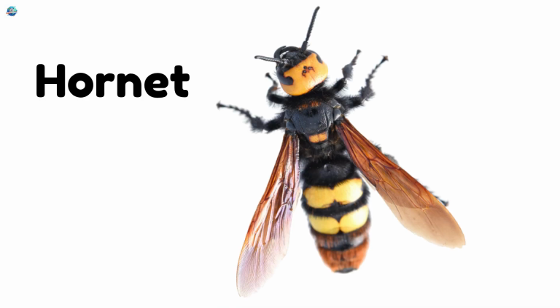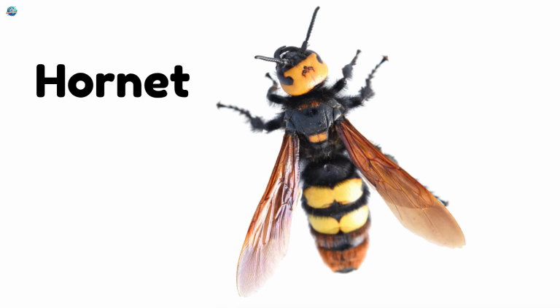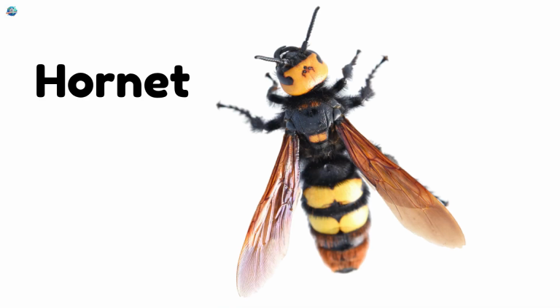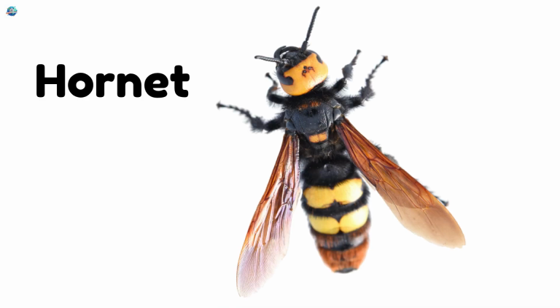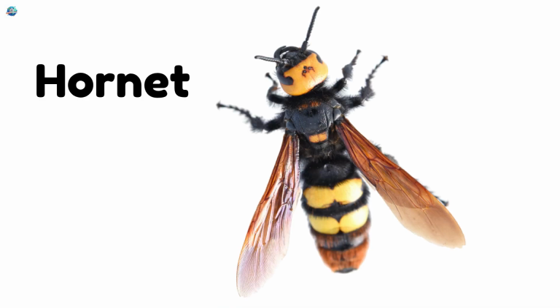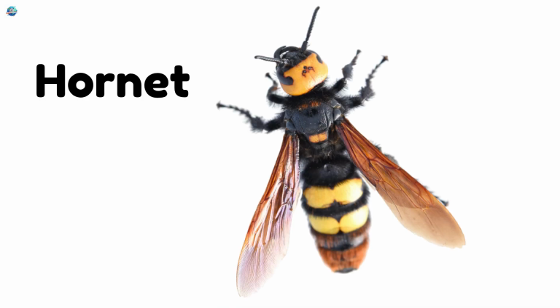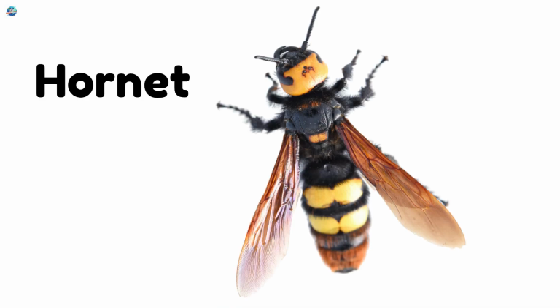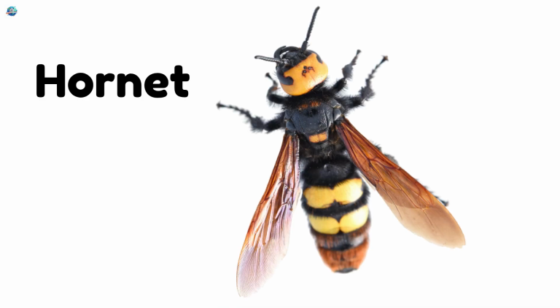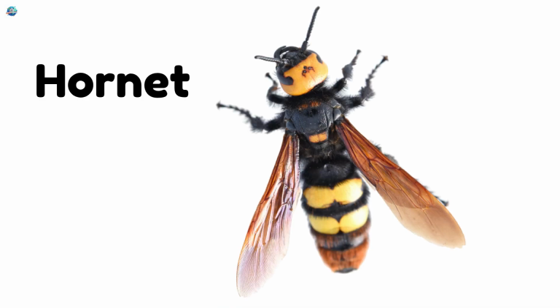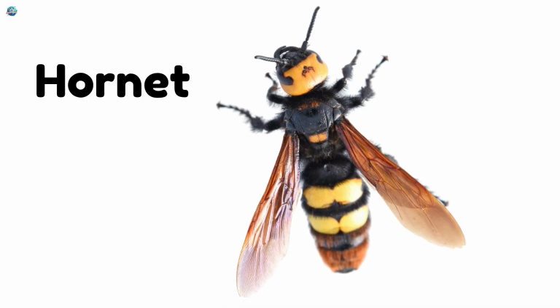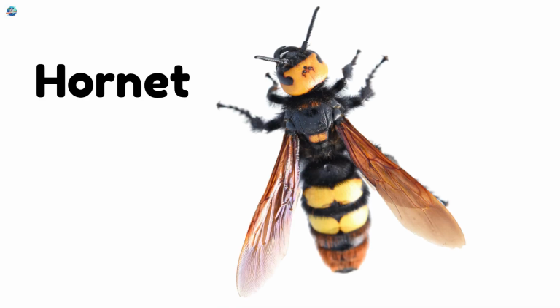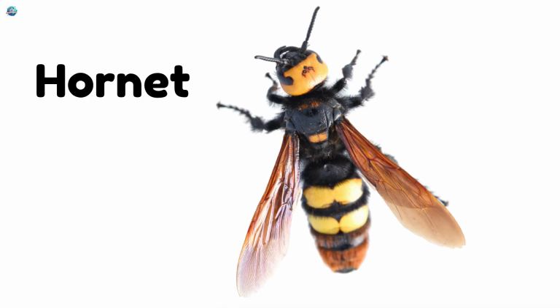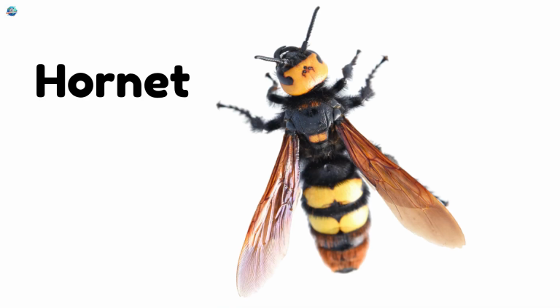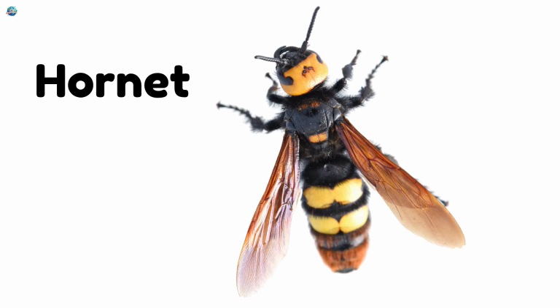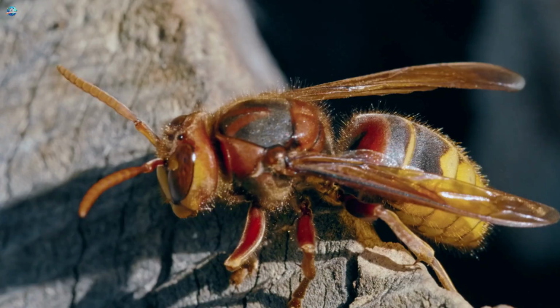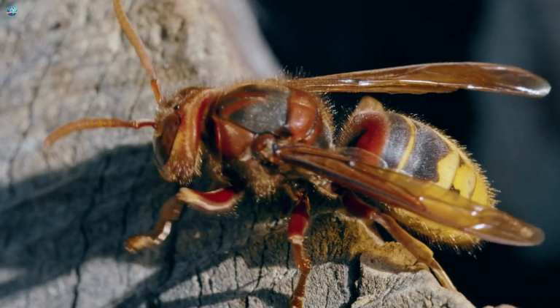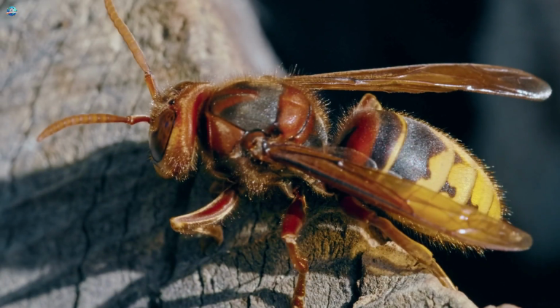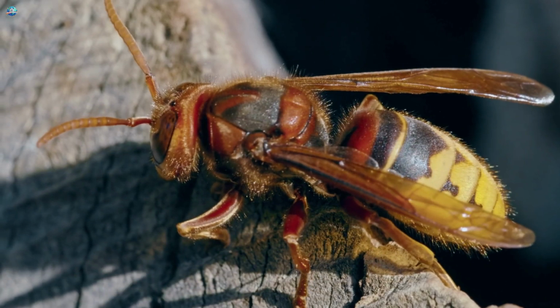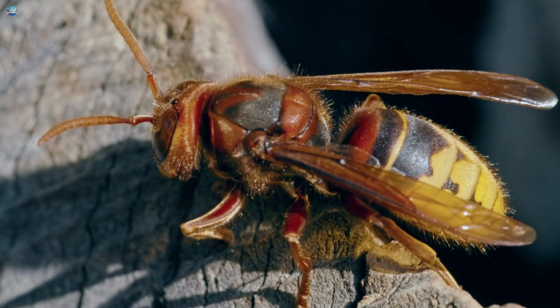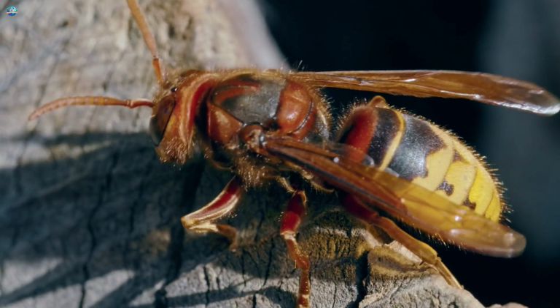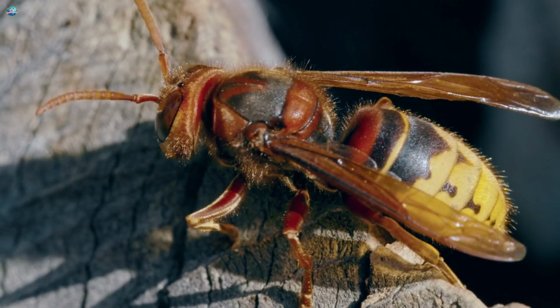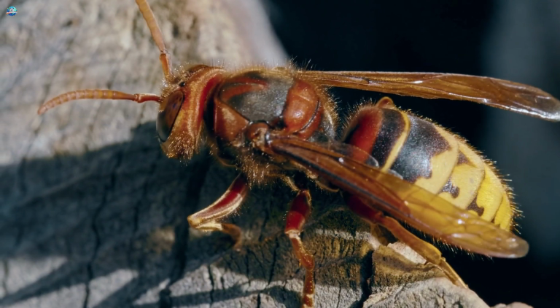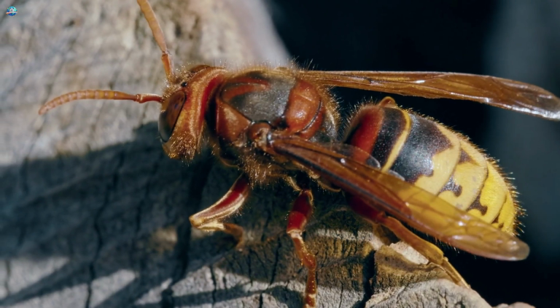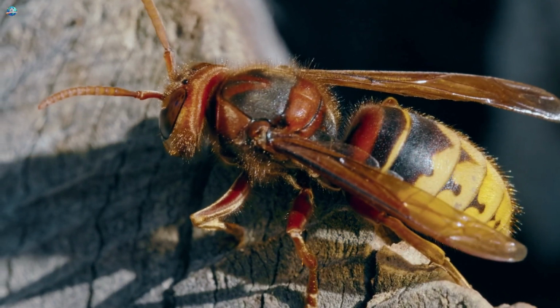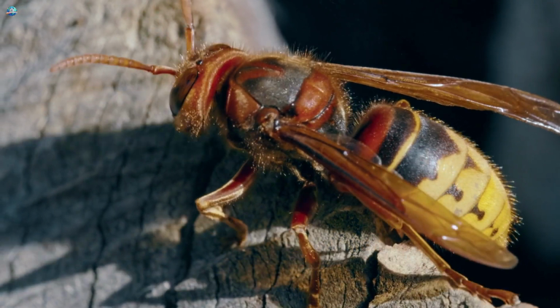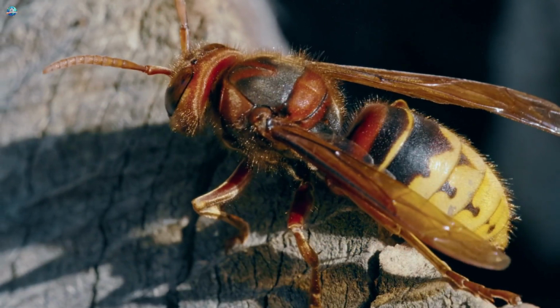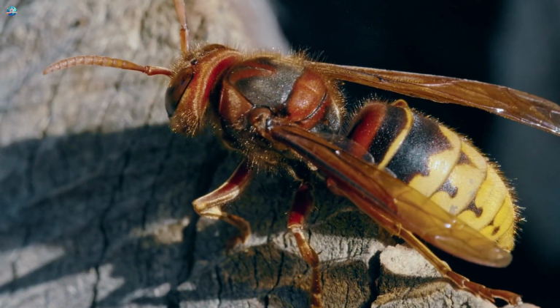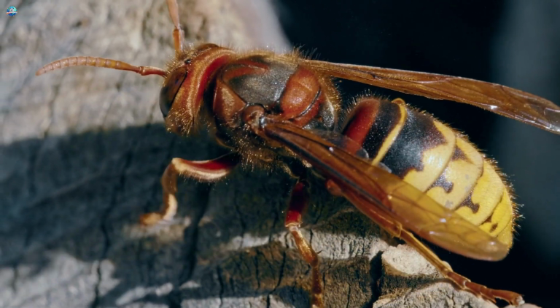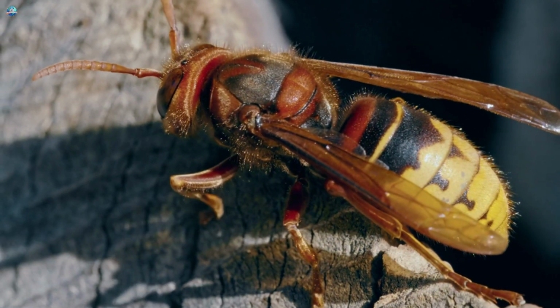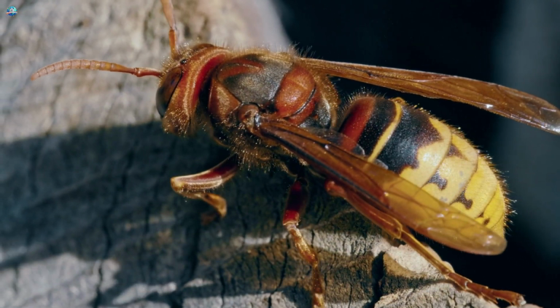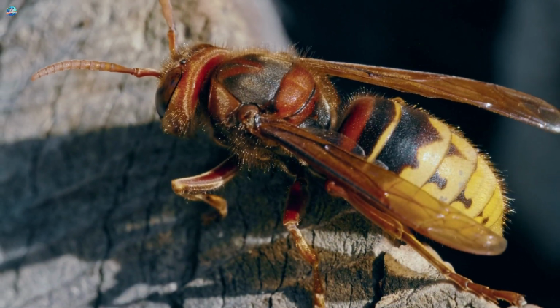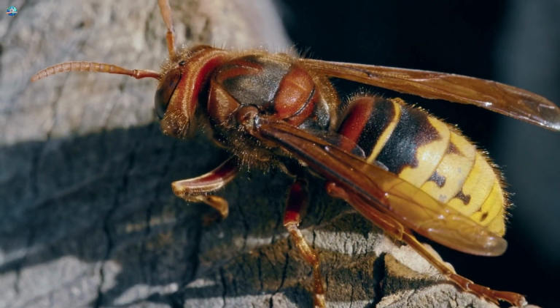Hornet! Hornets are big, bold insects that build paper nests and protect their homes bravely.